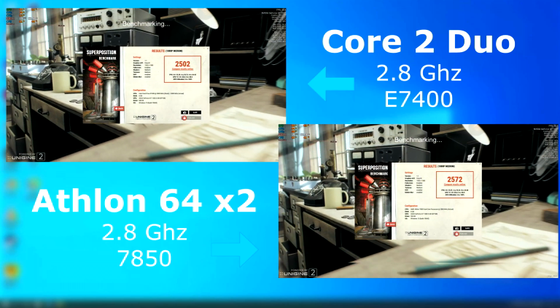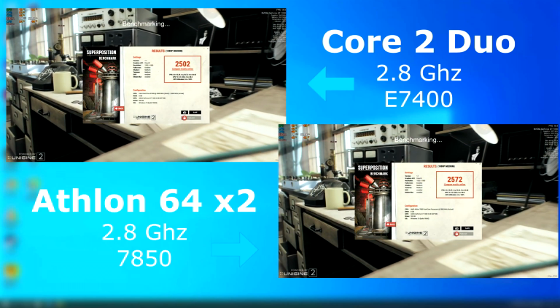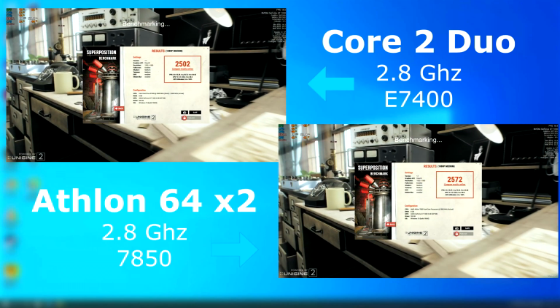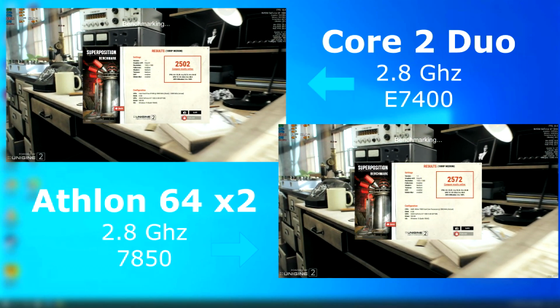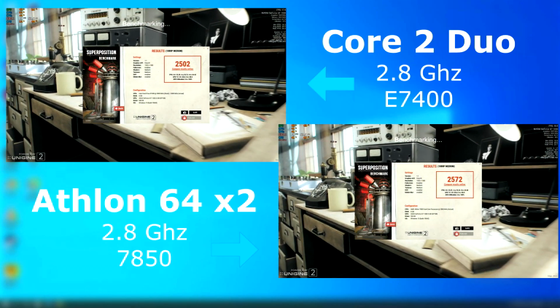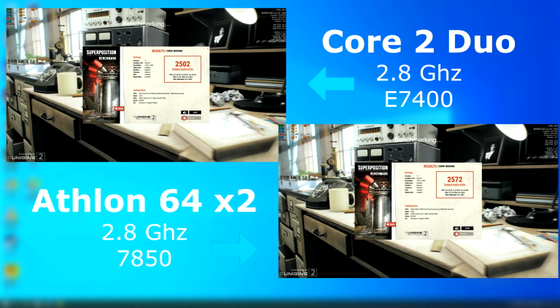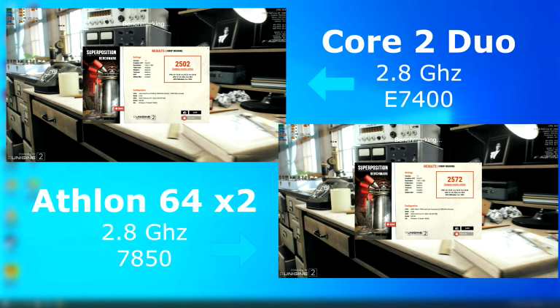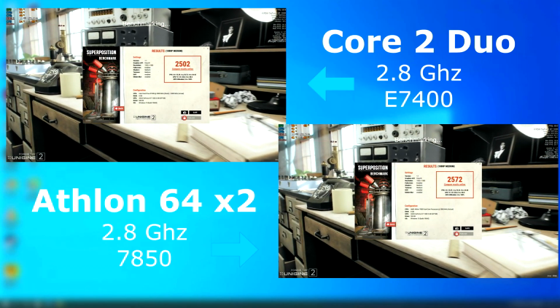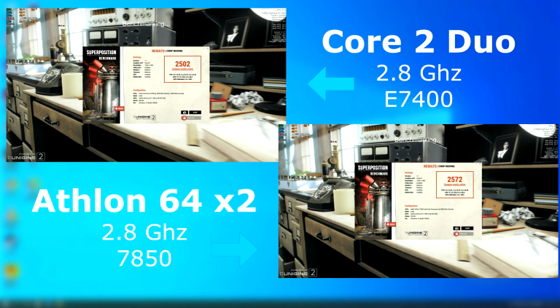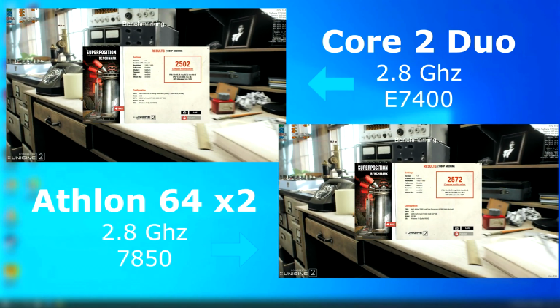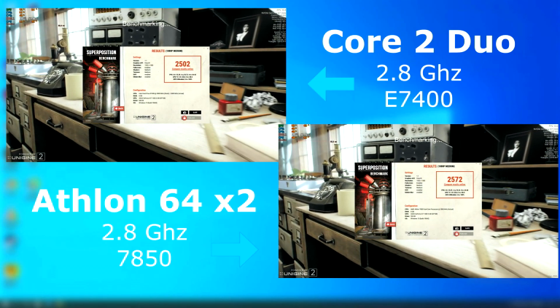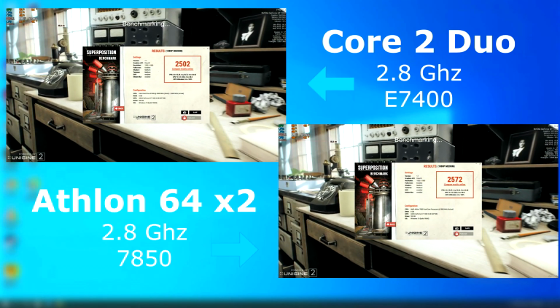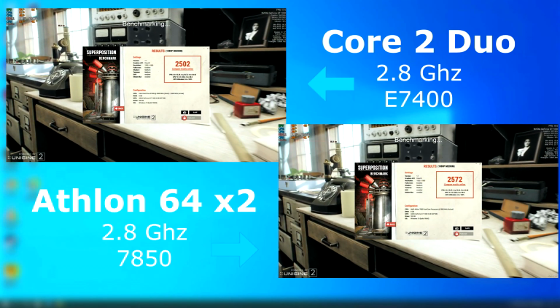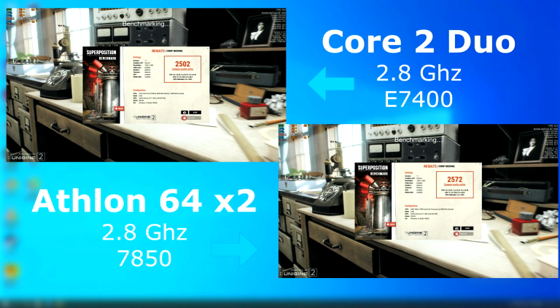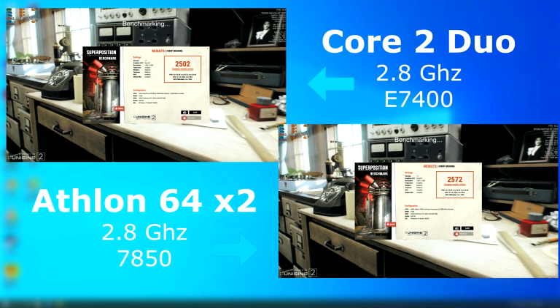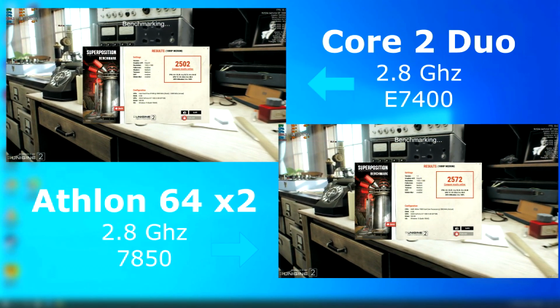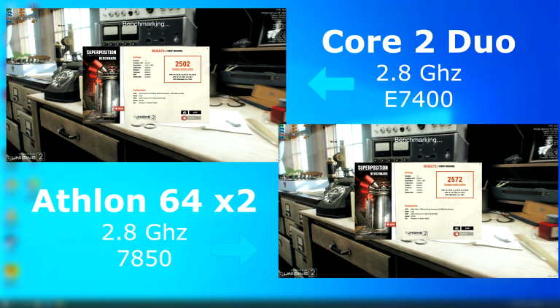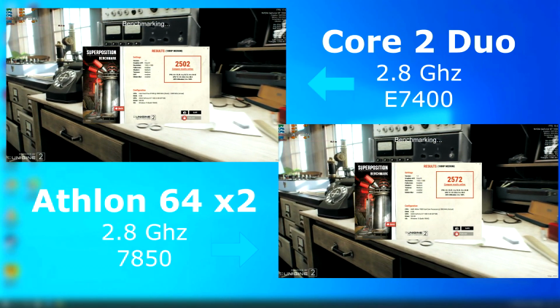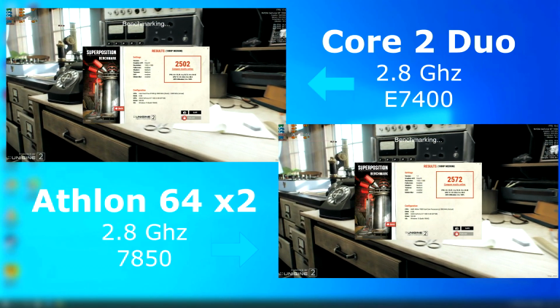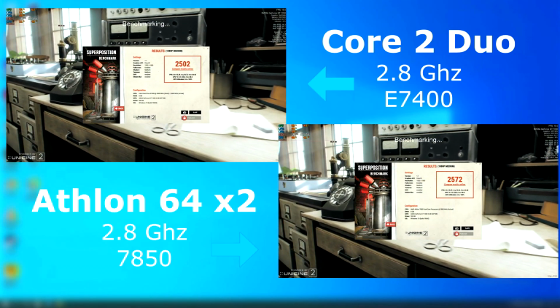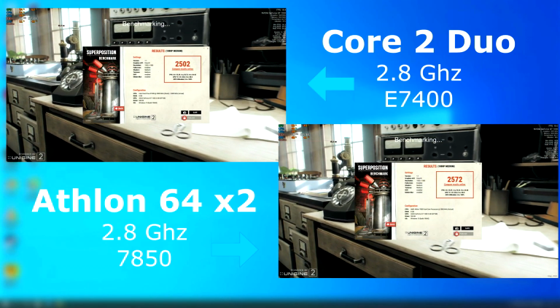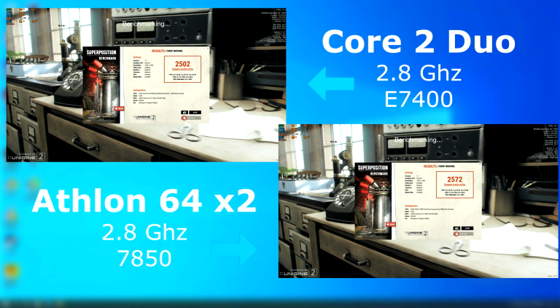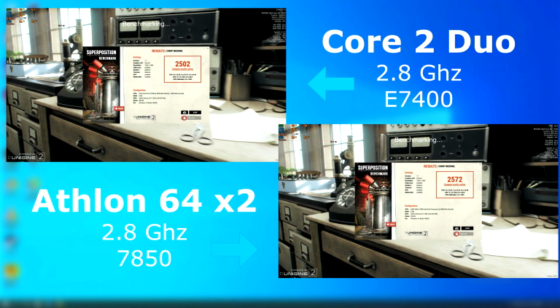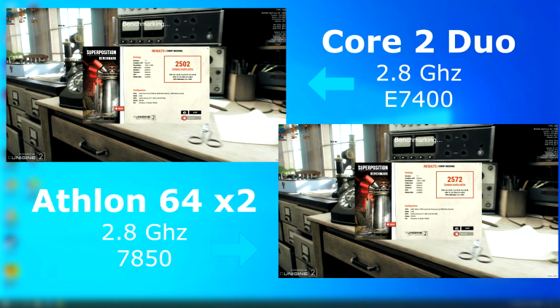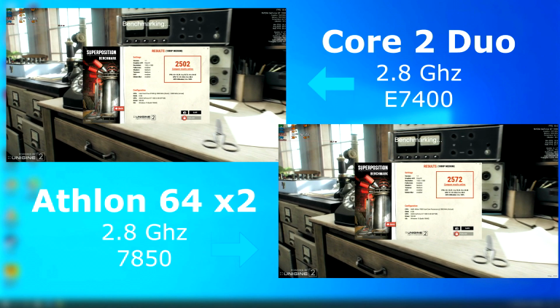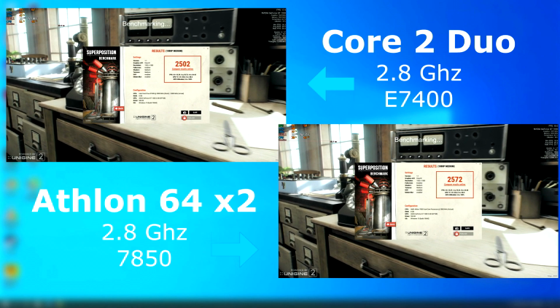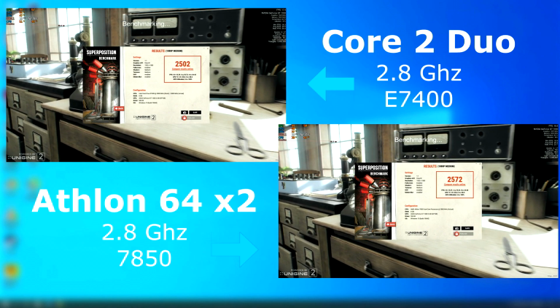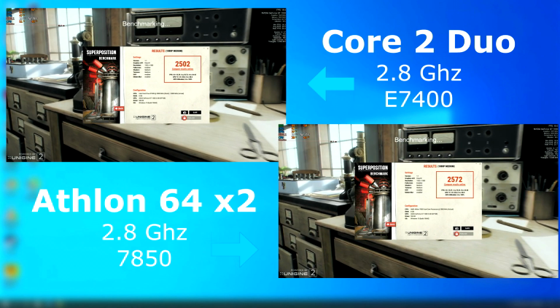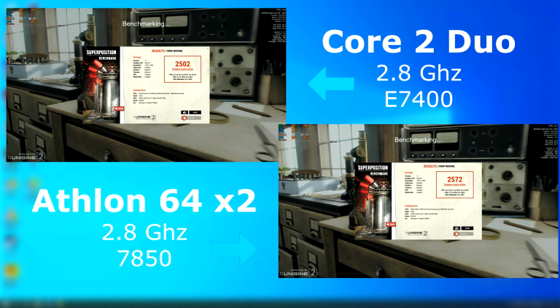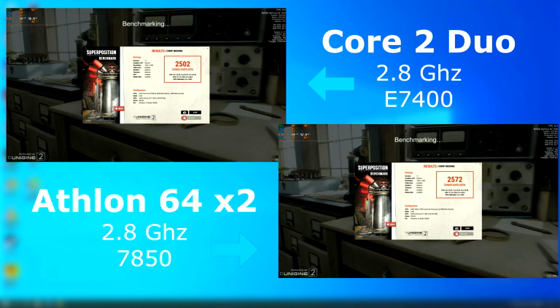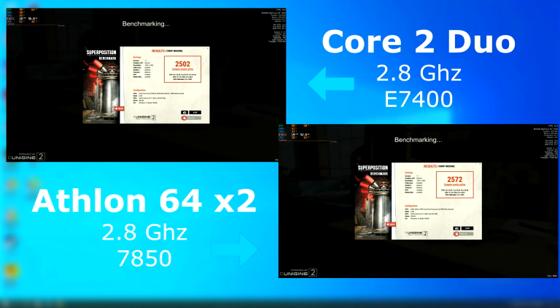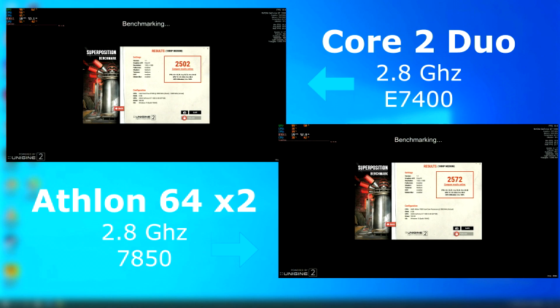With Superposition, the same thing happens. The Athlon pulls ahead by about half an FPS, with the Athlon finishing with a score 70 points higher than the Duo.